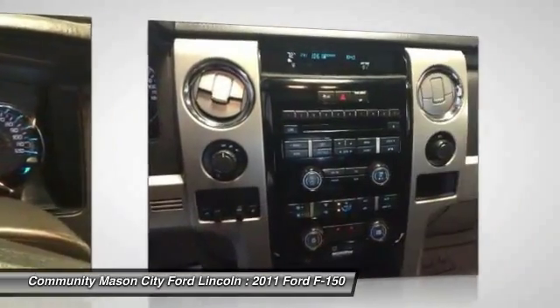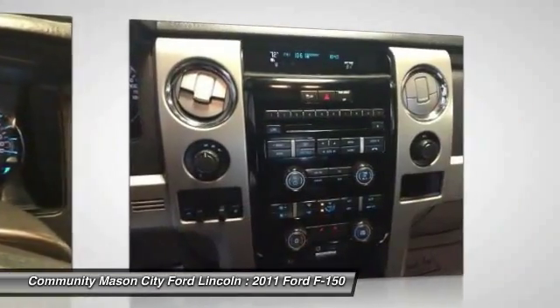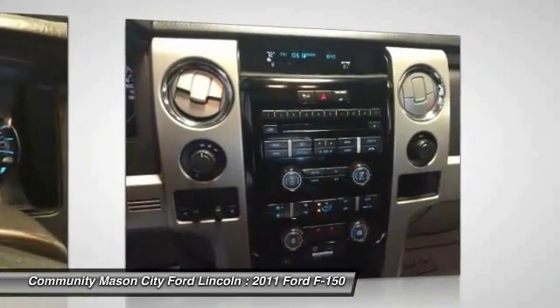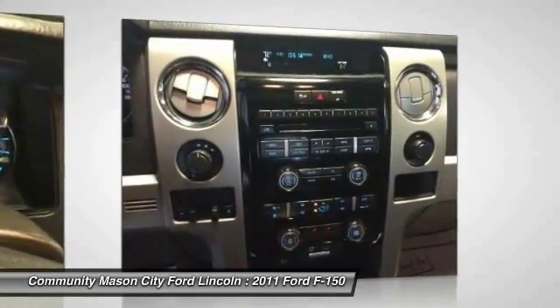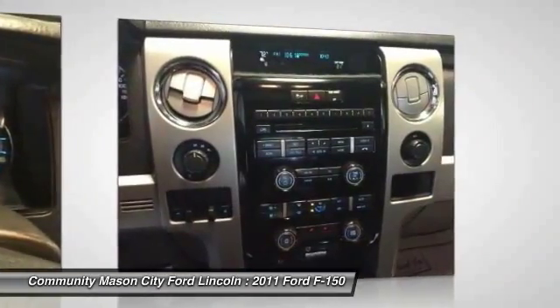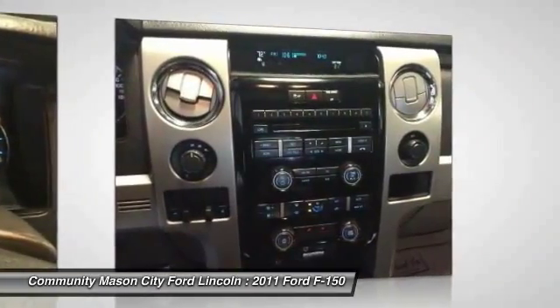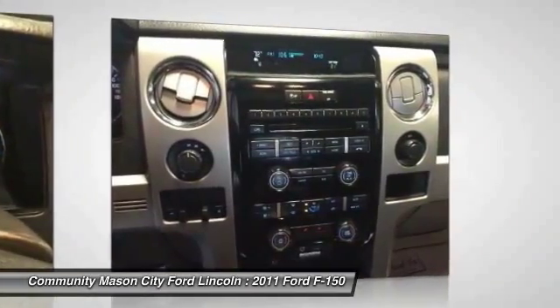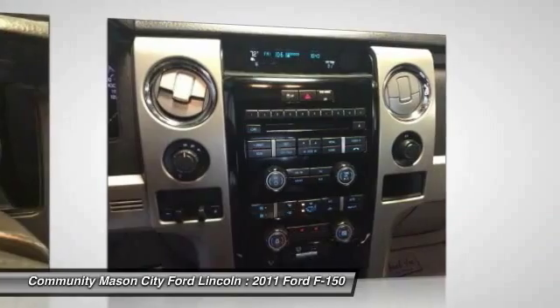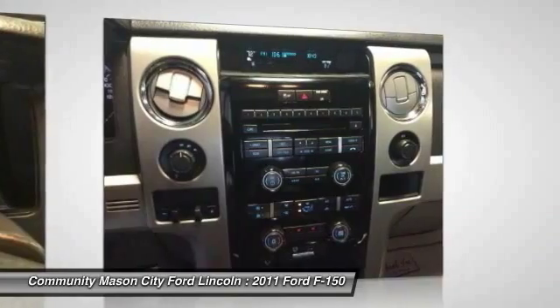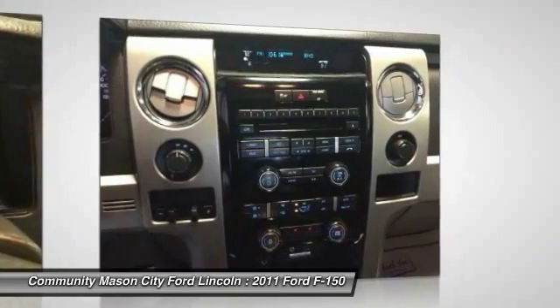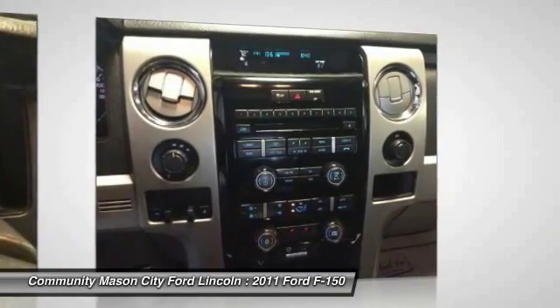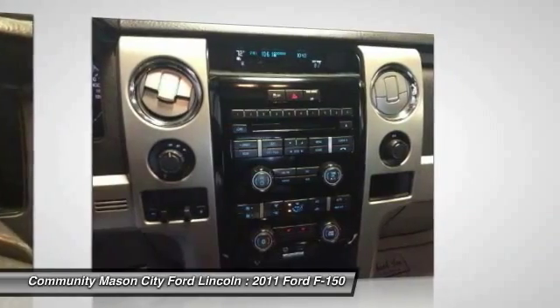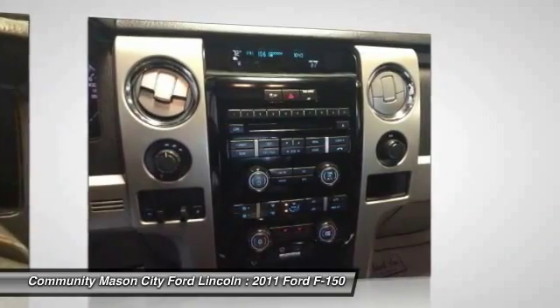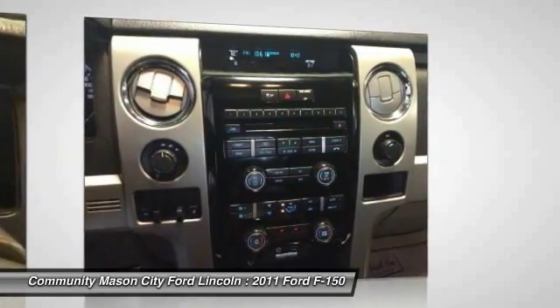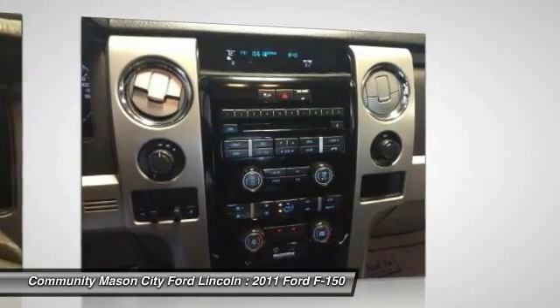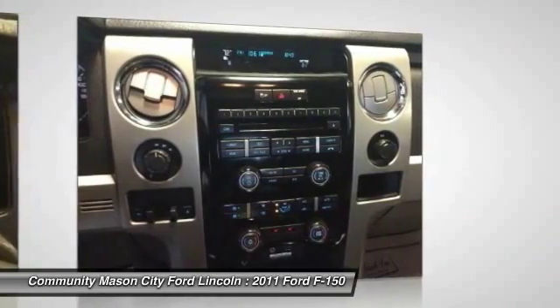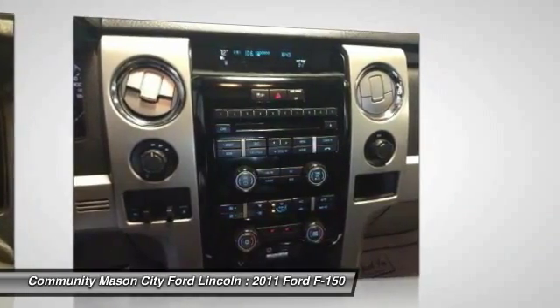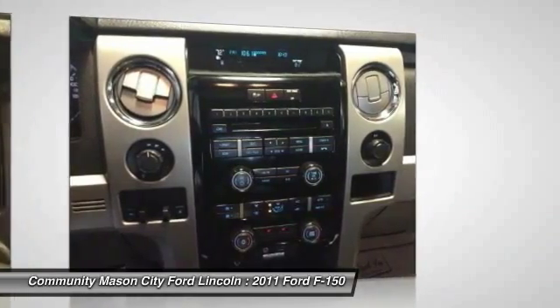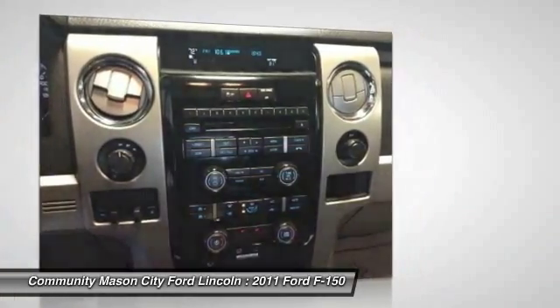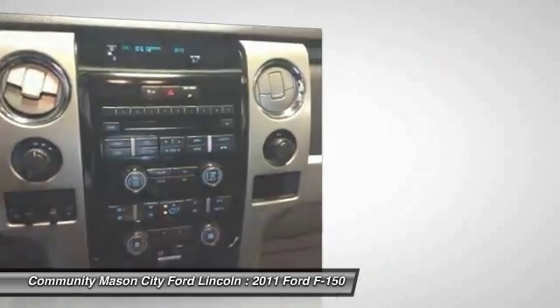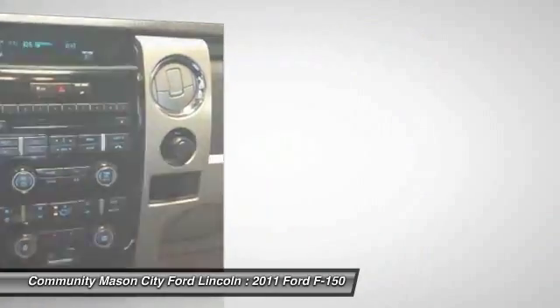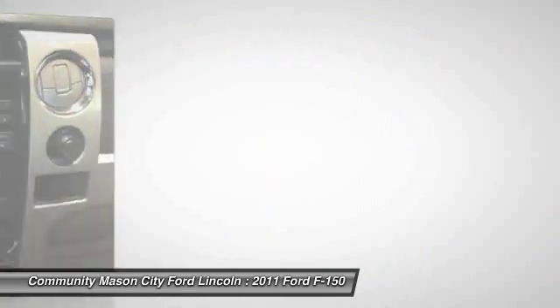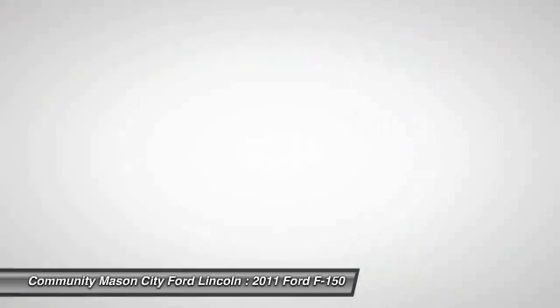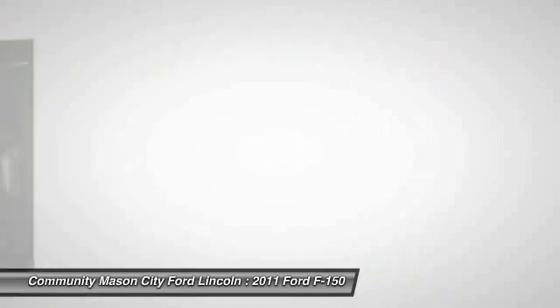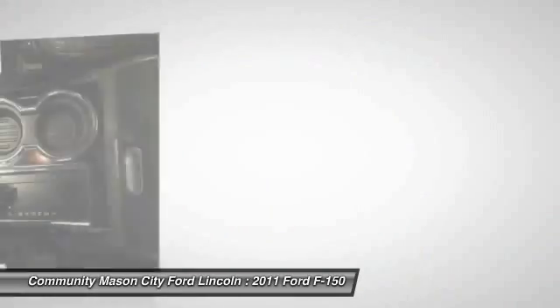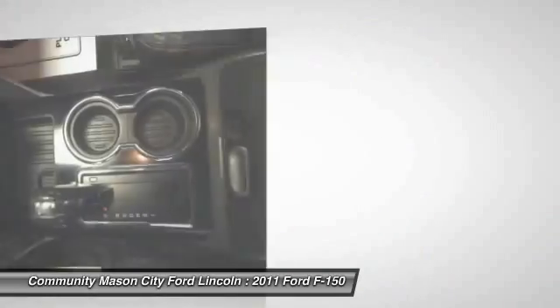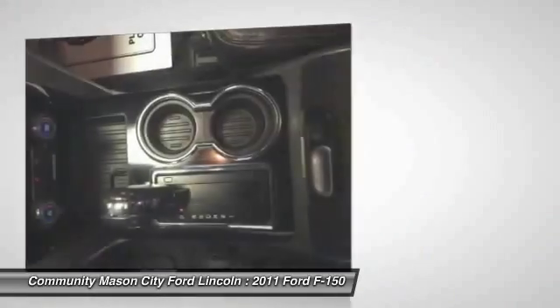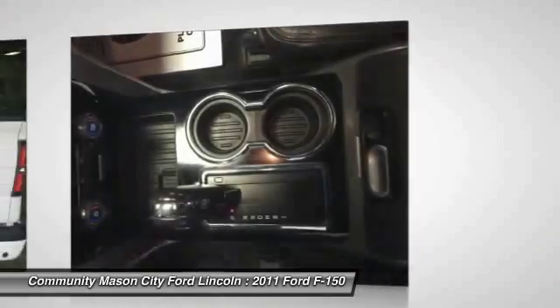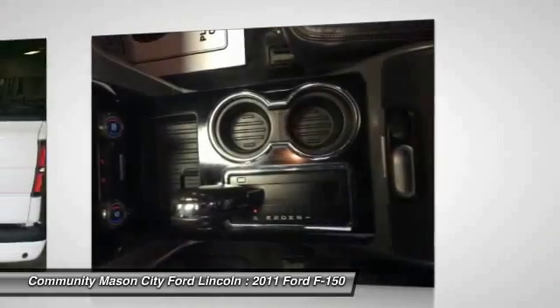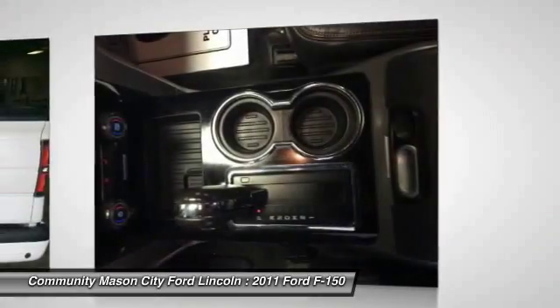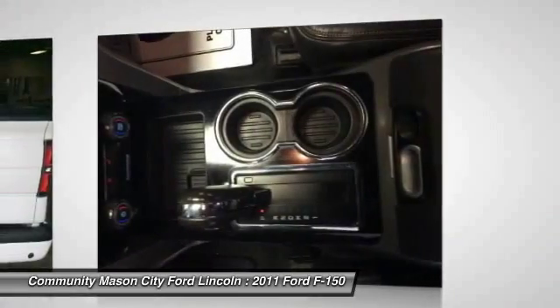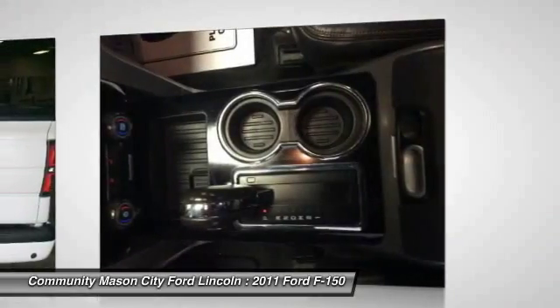Backup camera, leather-wrapped steering wheel, power steering, and adjustable steering wheel.